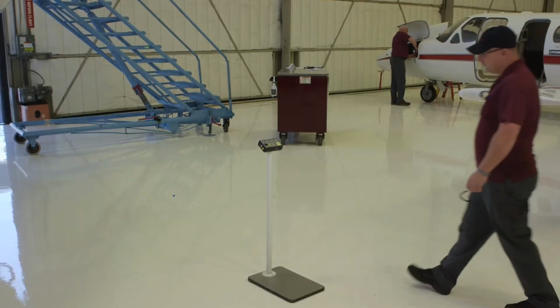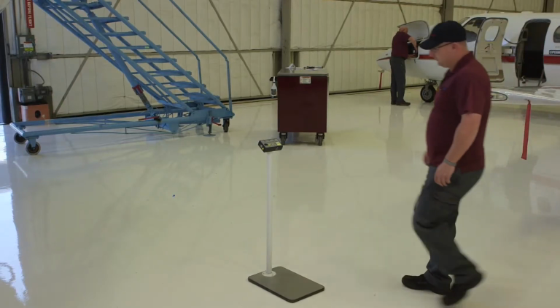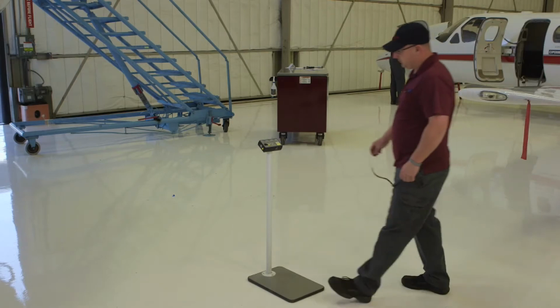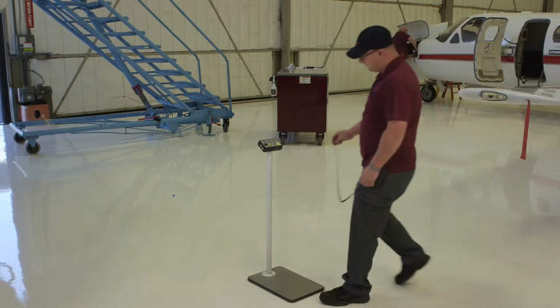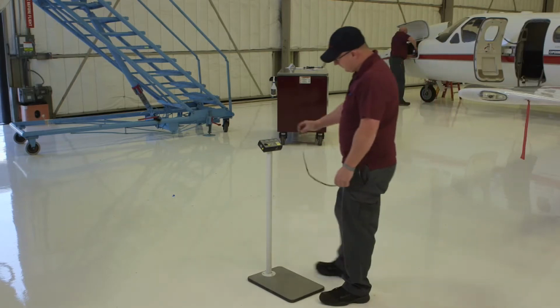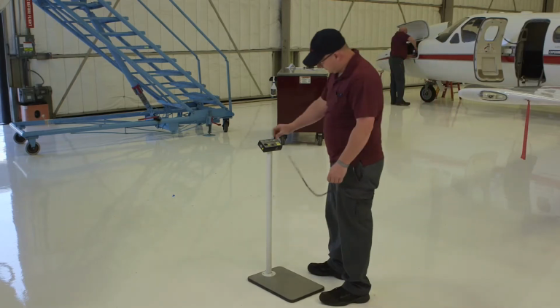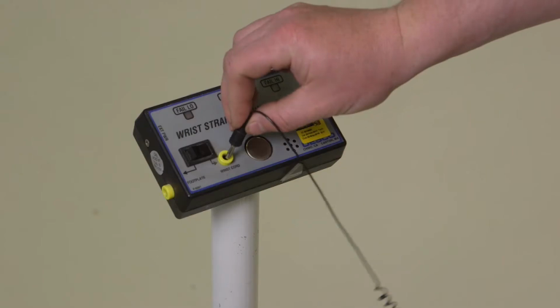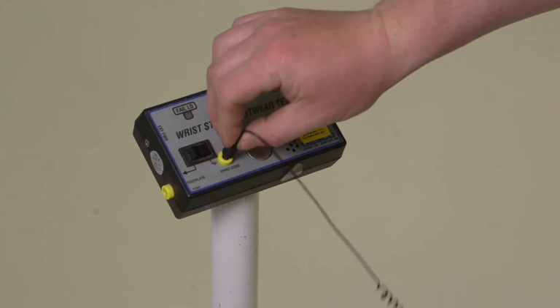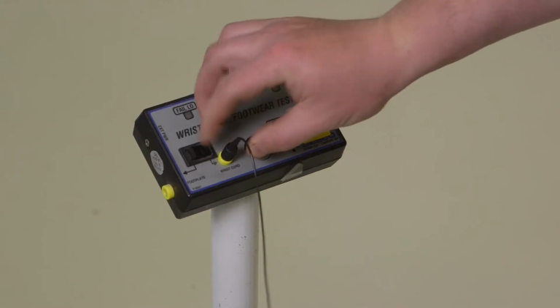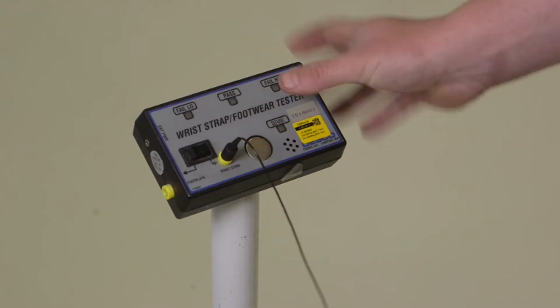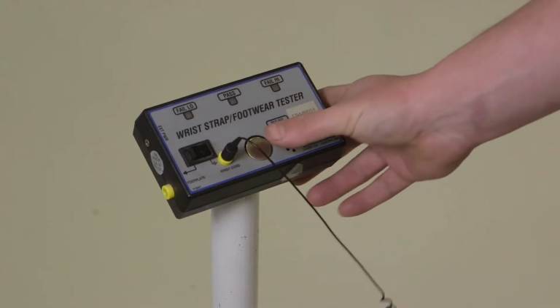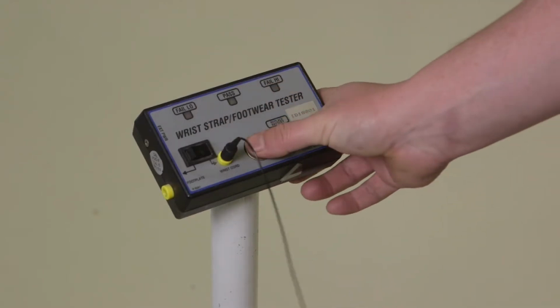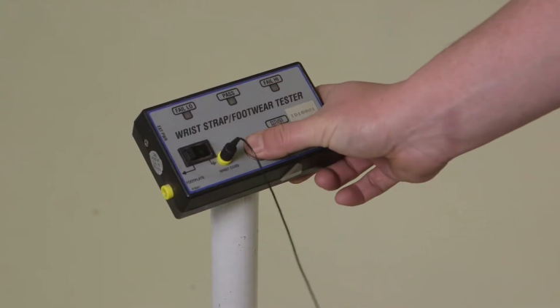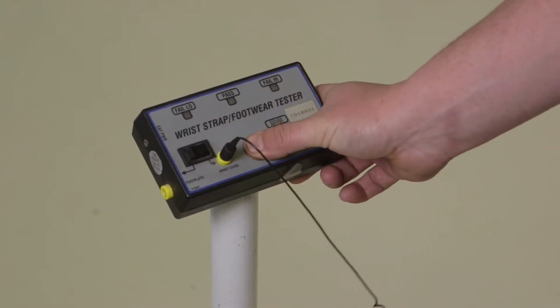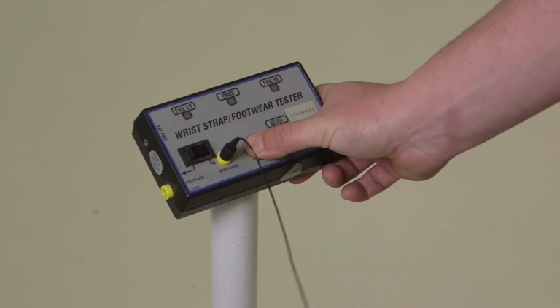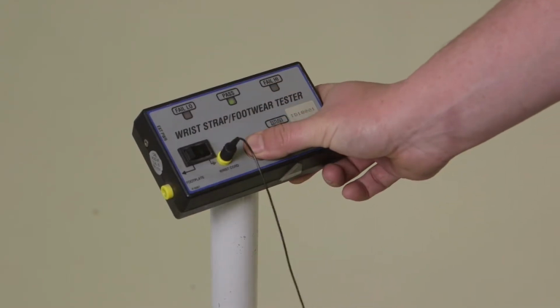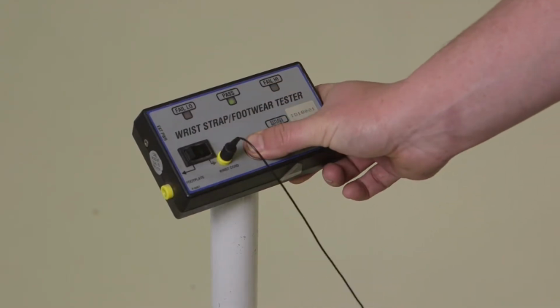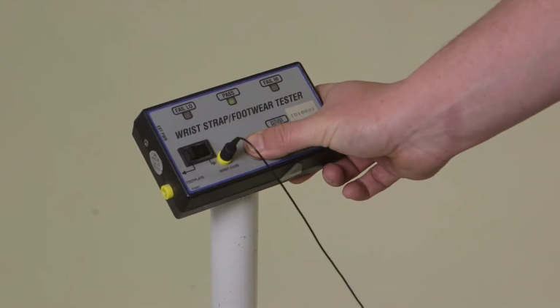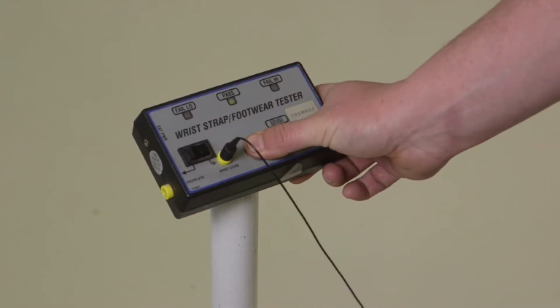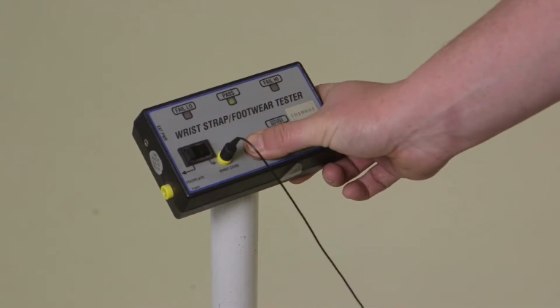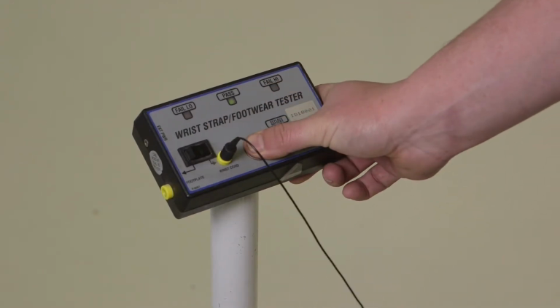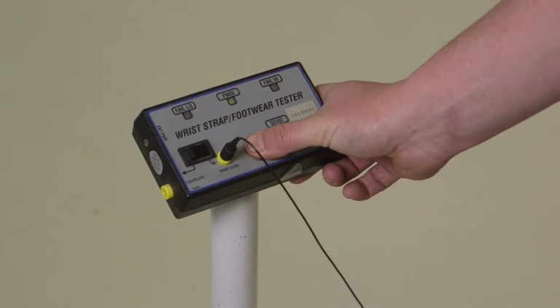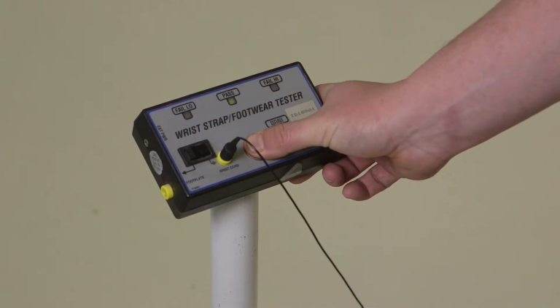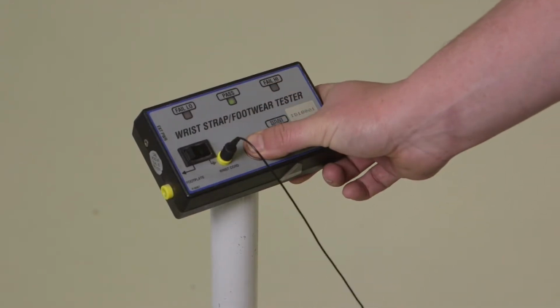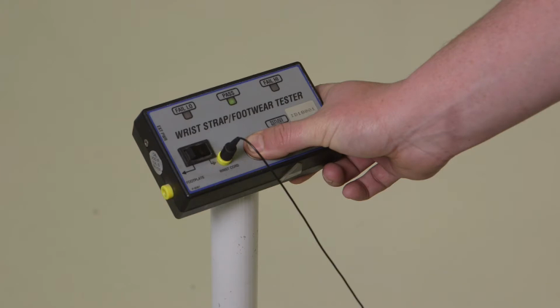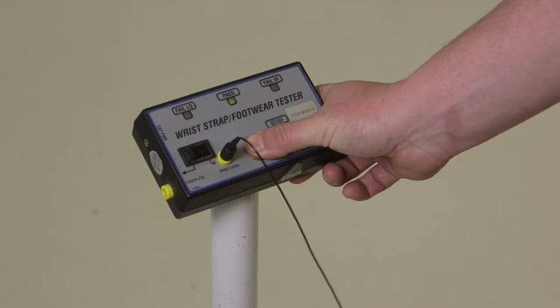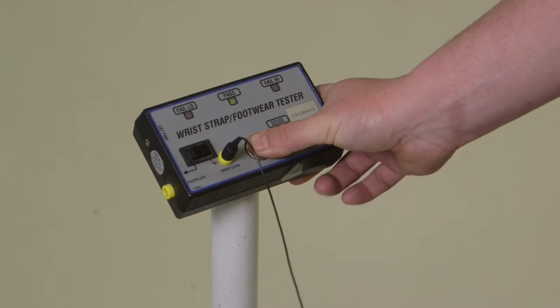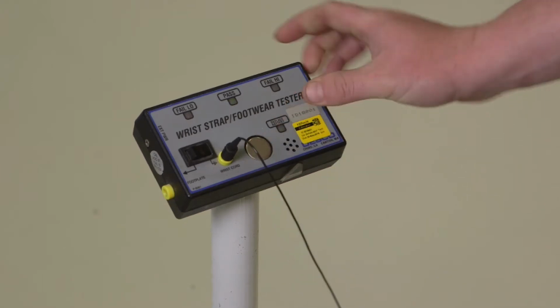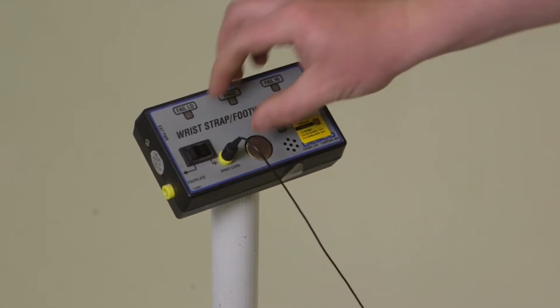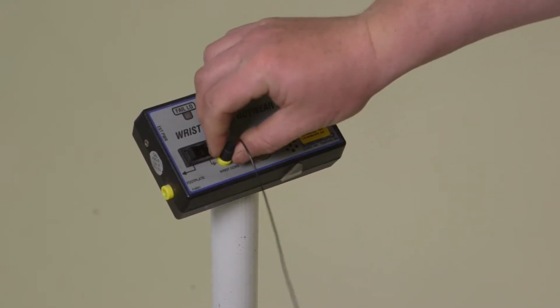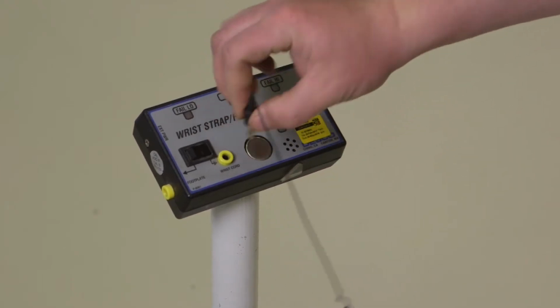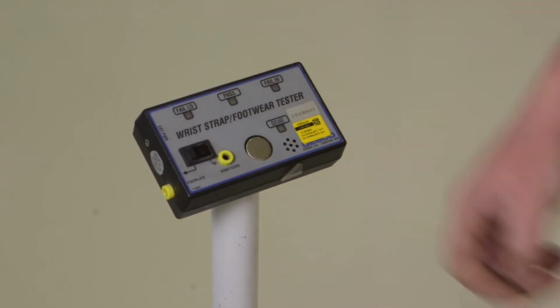ESD wrist straps should be tested periodically to ensure that they function correctly. At Honeywell, wrist straps are tested daily.